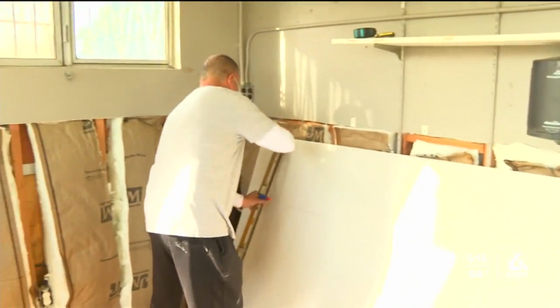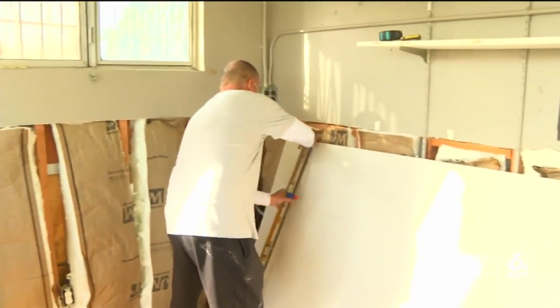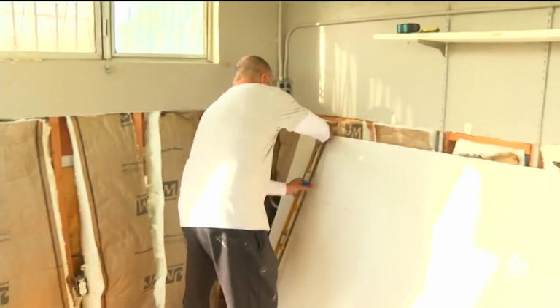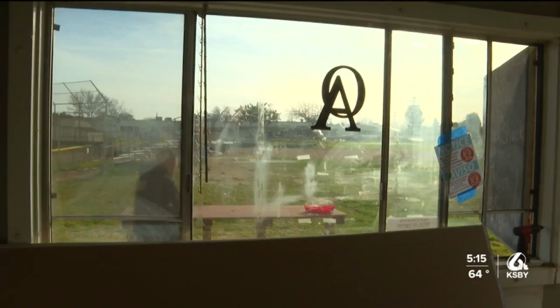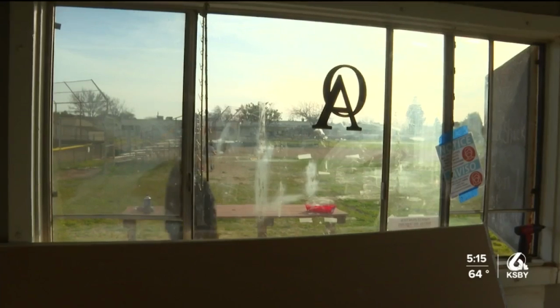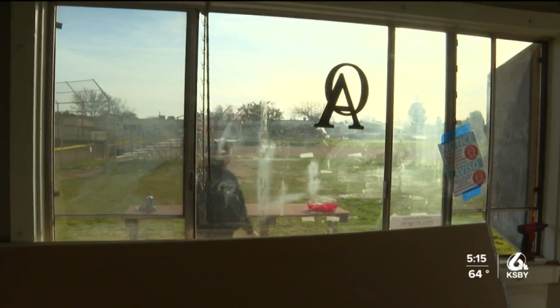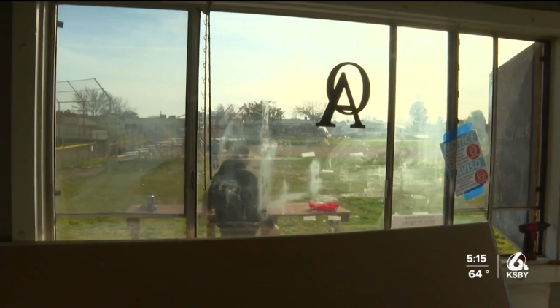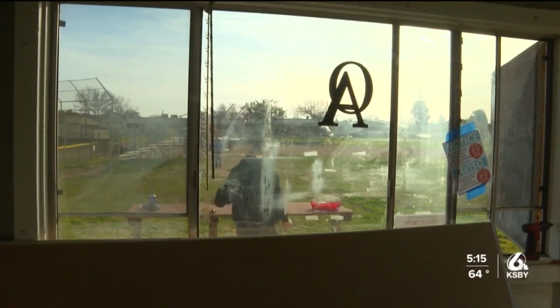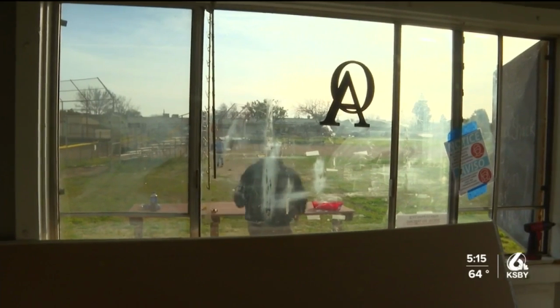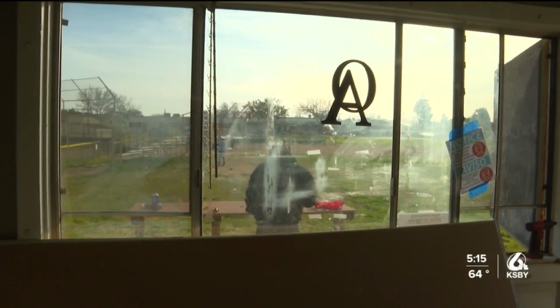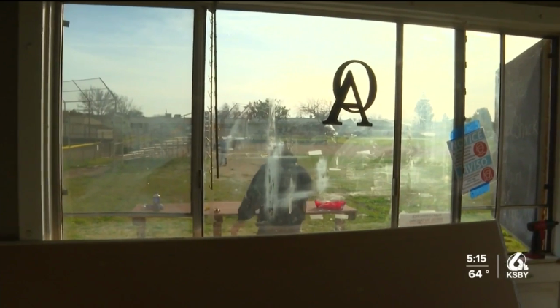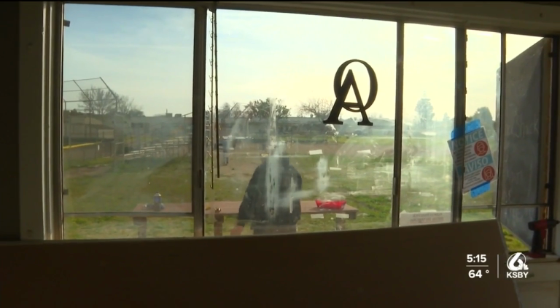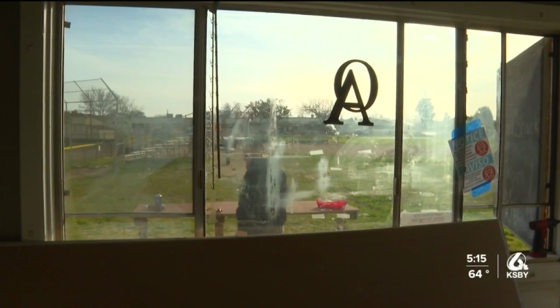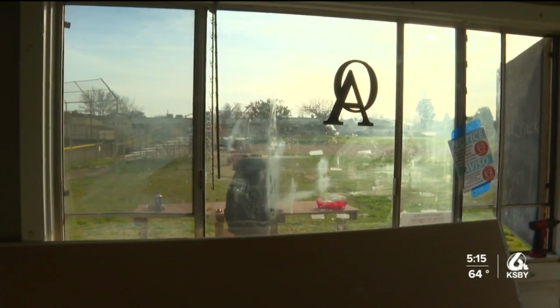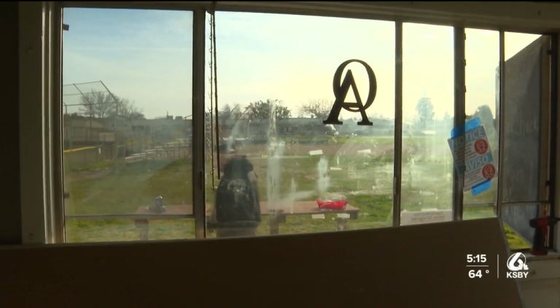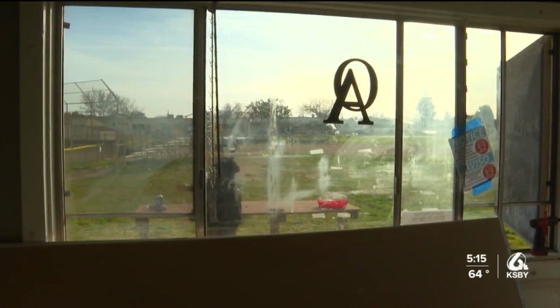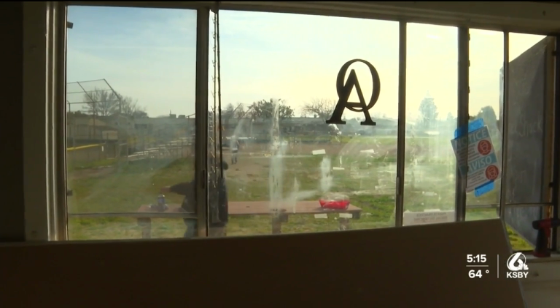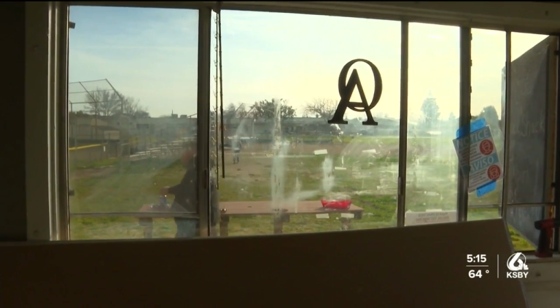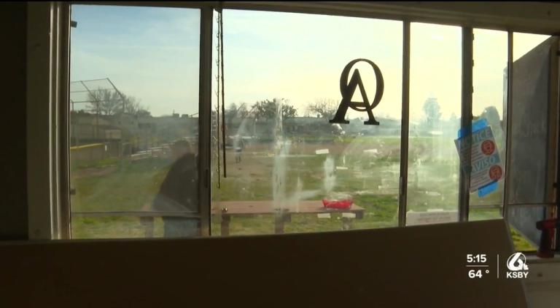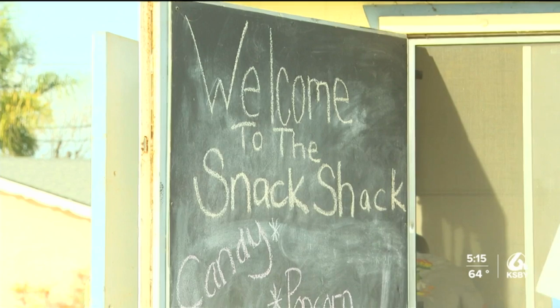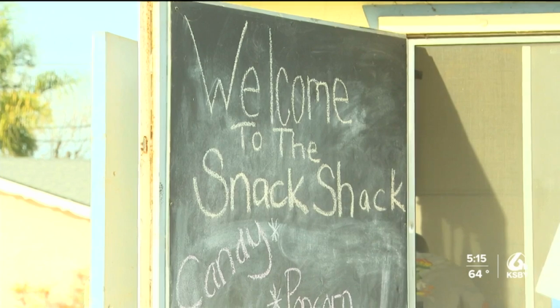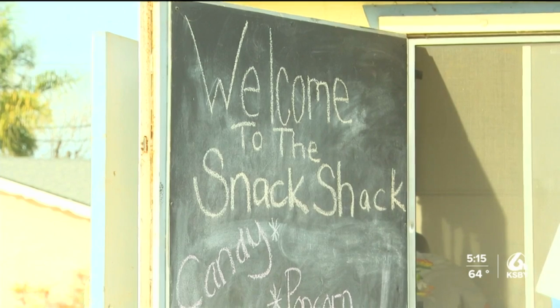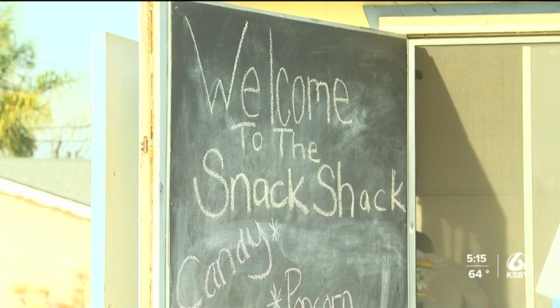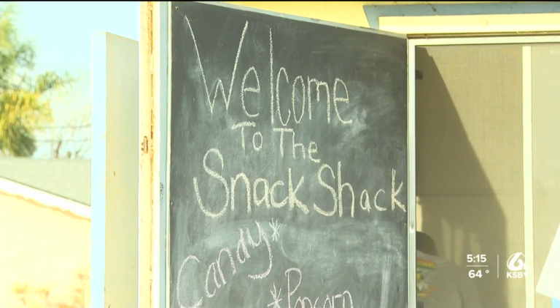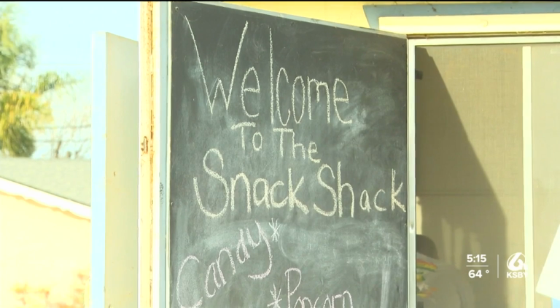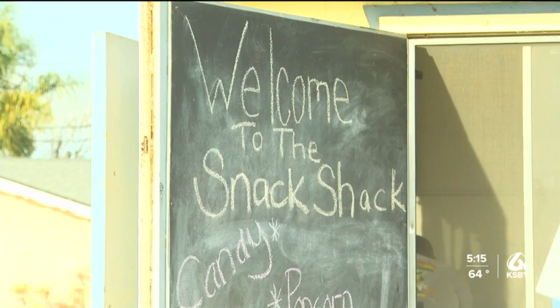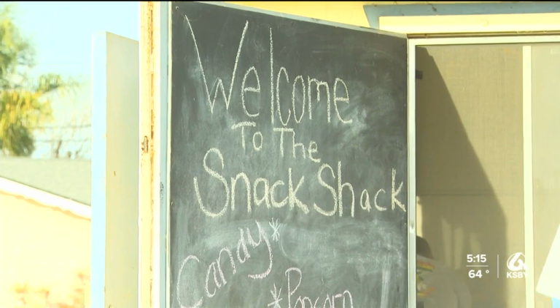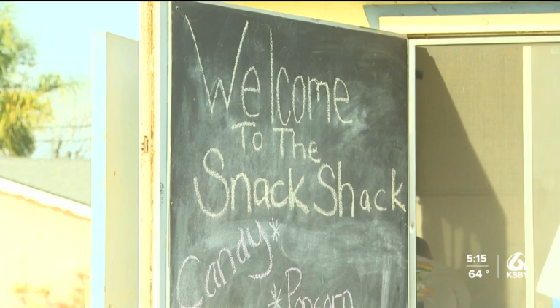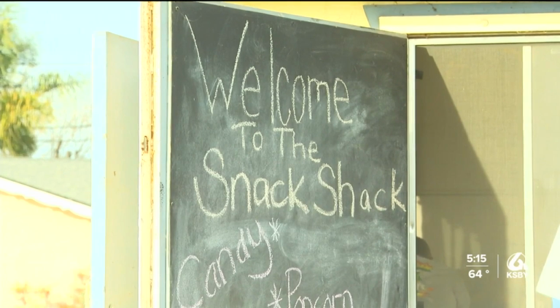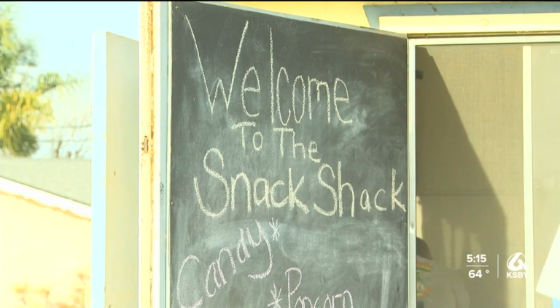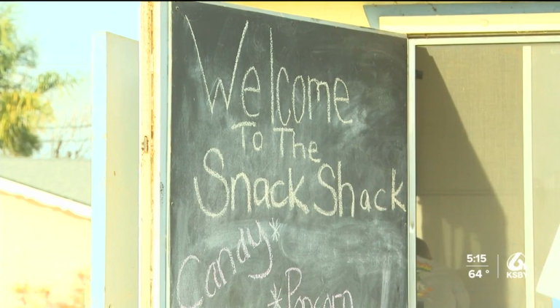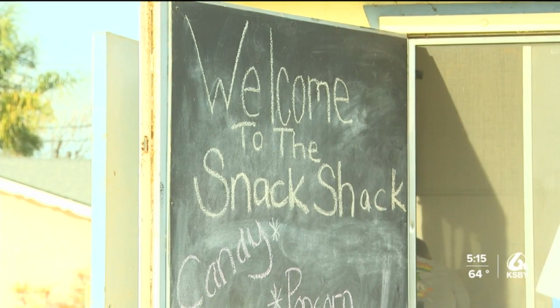In order to fully restore the snack bar and replace all the appliances inside, they are estimating the cost to be about $7,000.